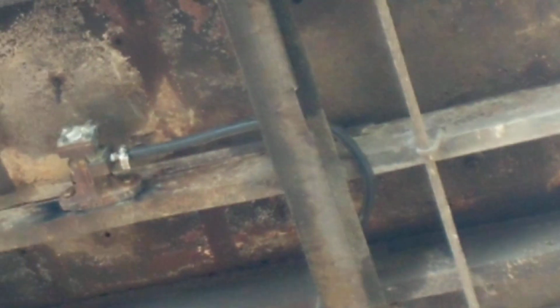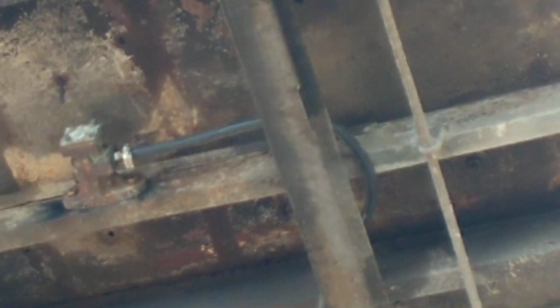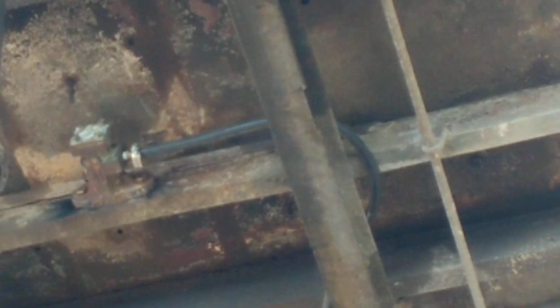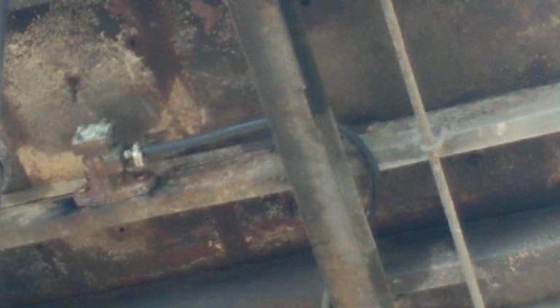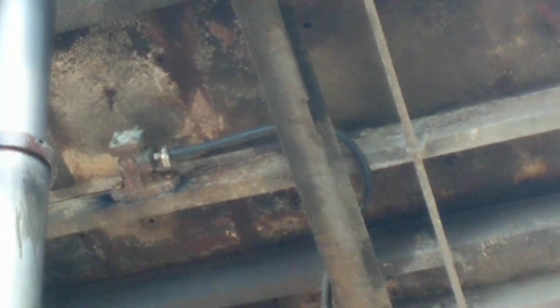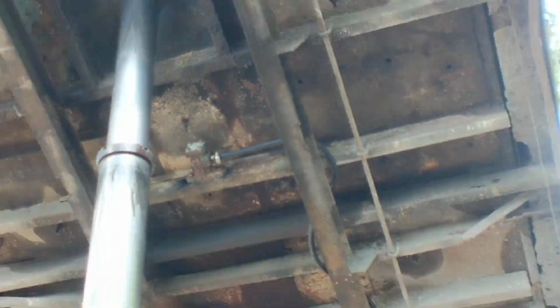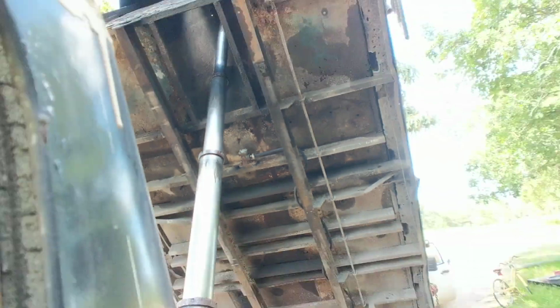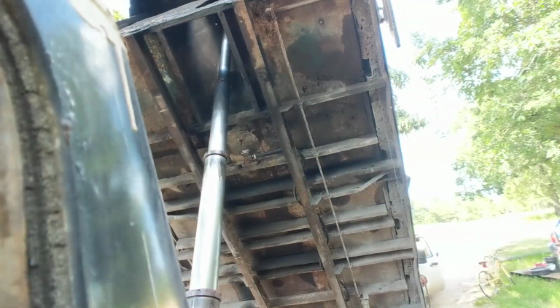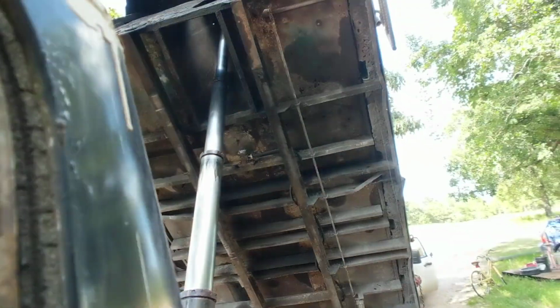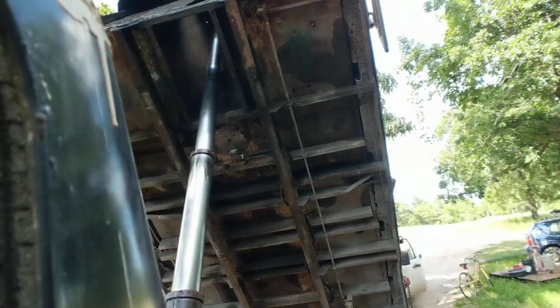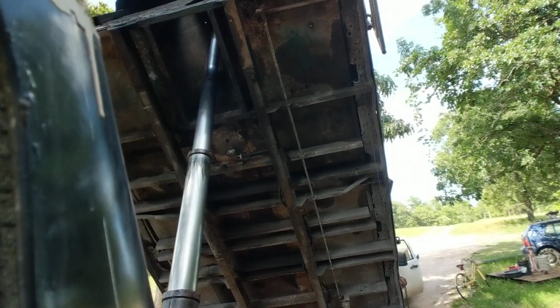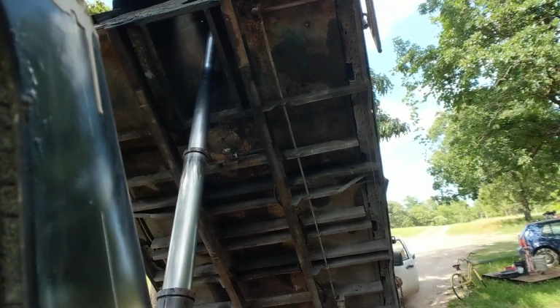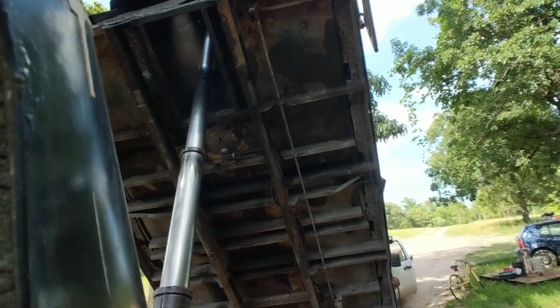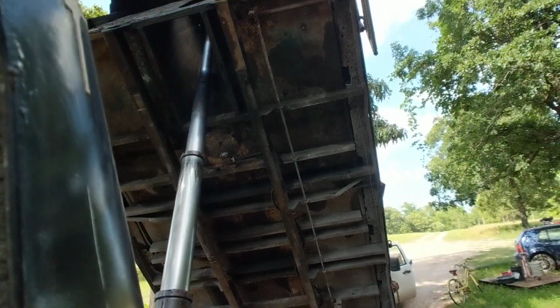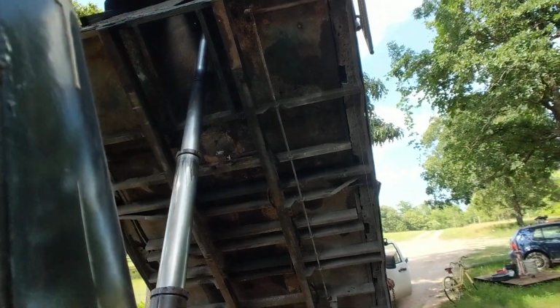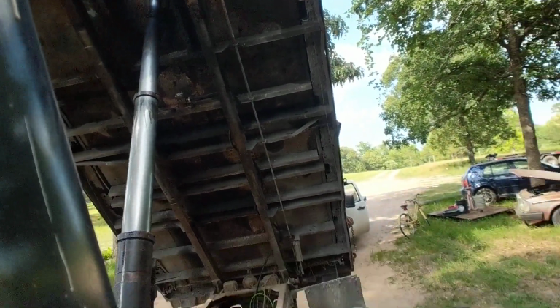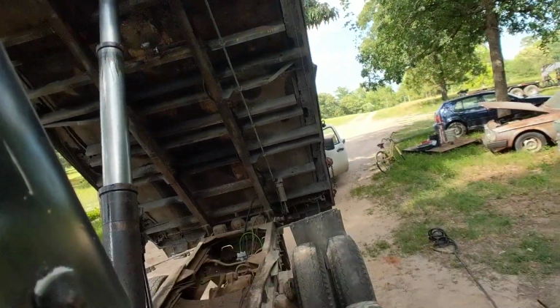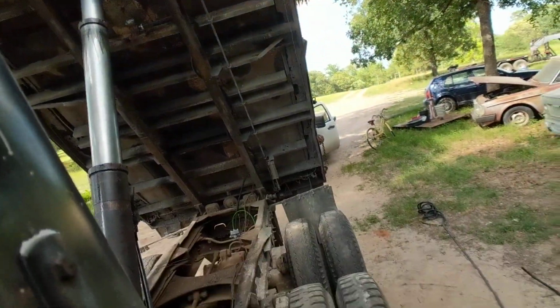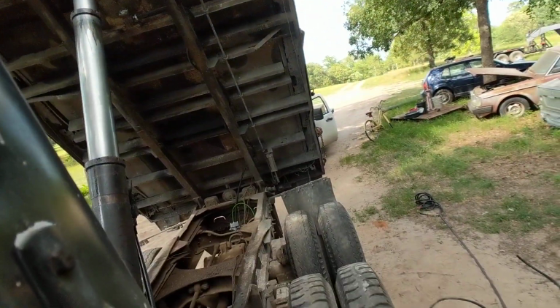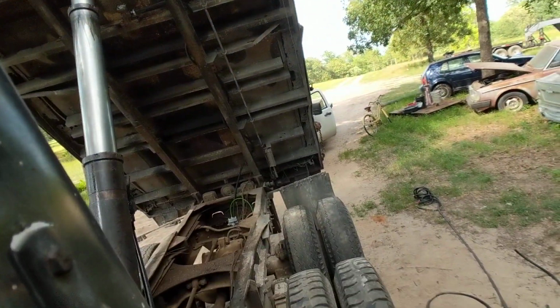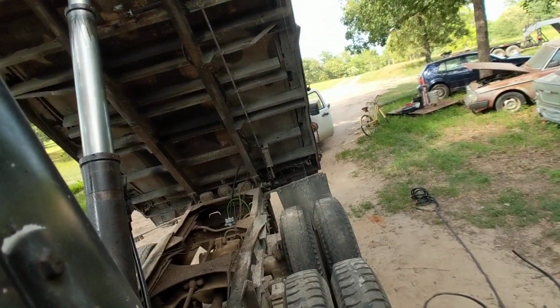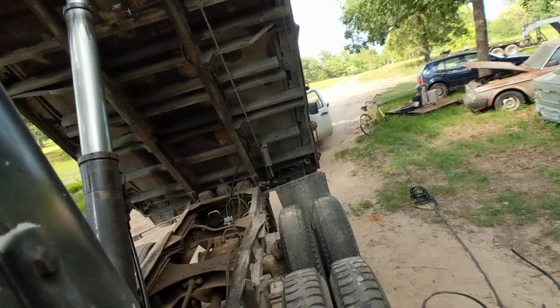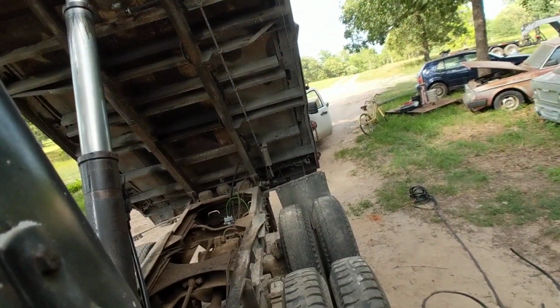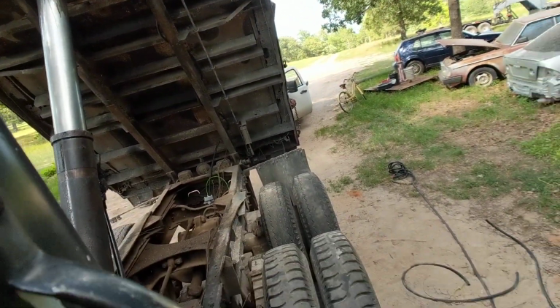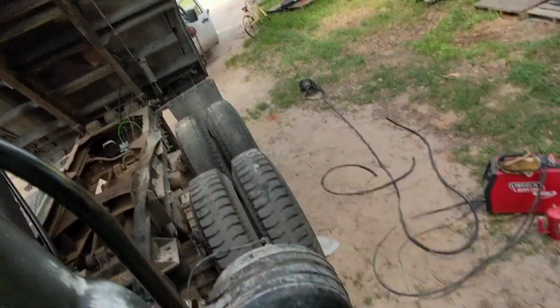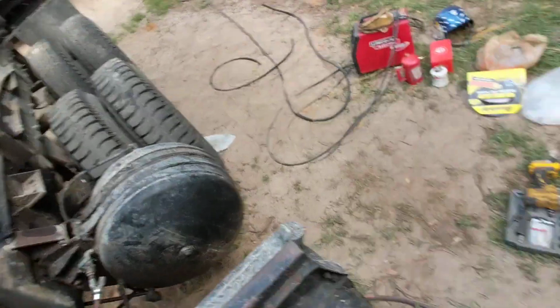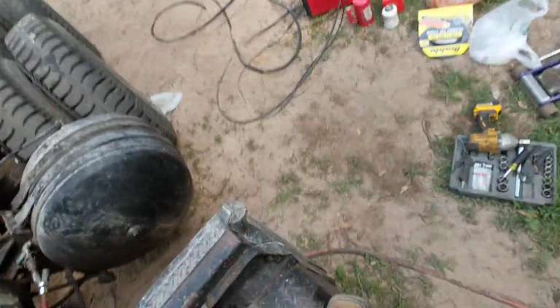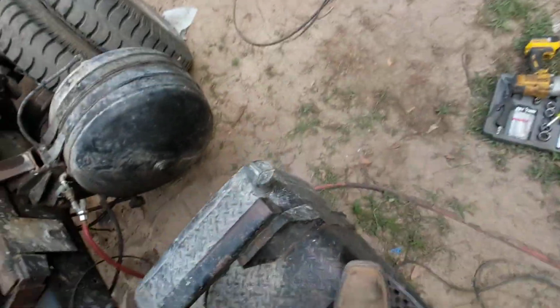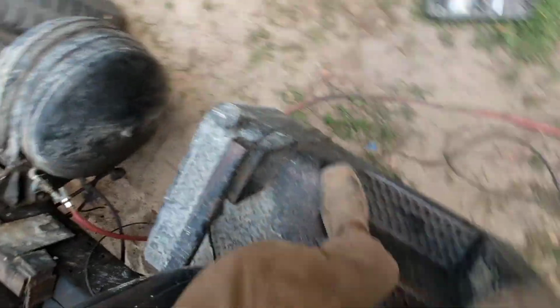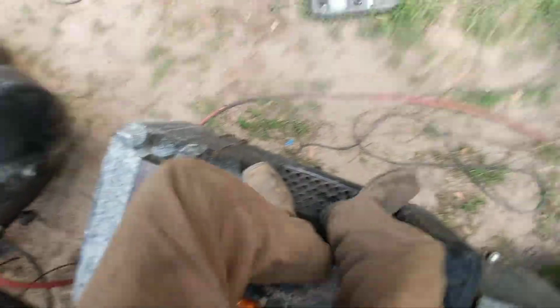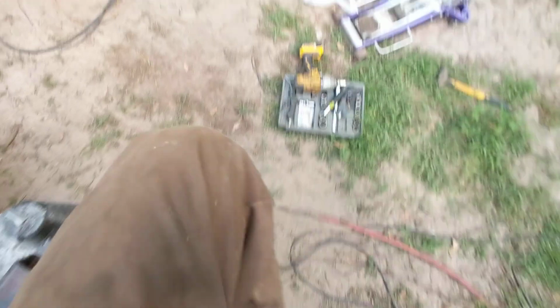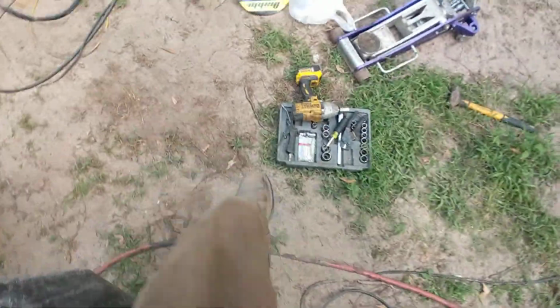I installed a shaker that I had pulled off of an old concrete plant. I ran it — let me show you.